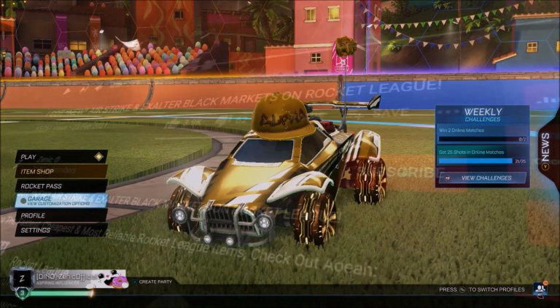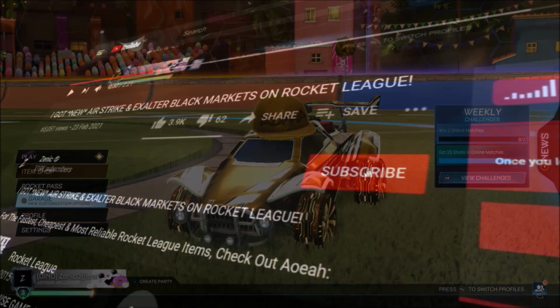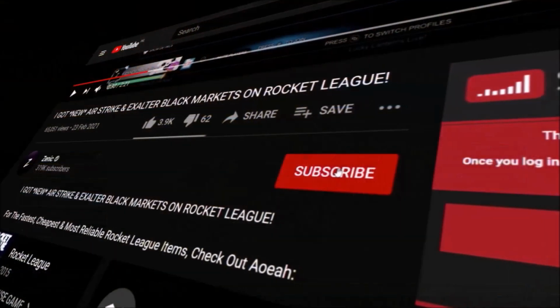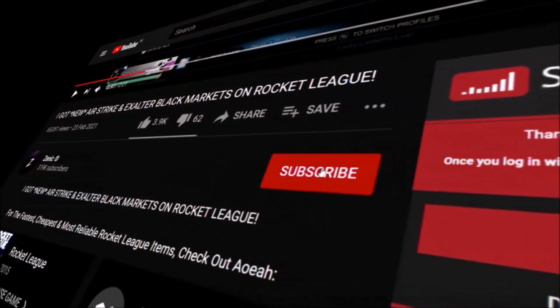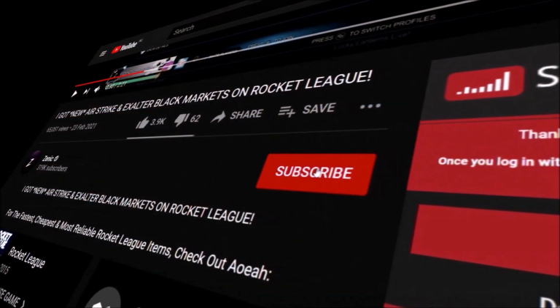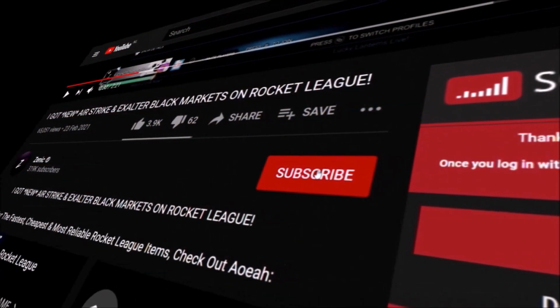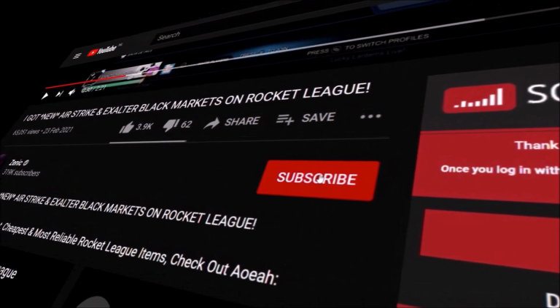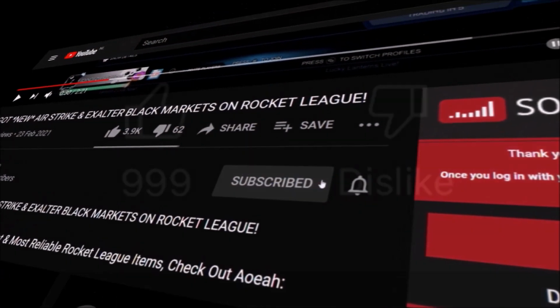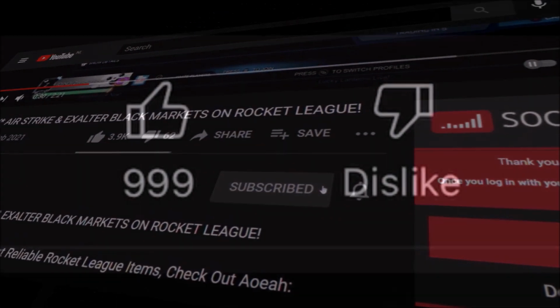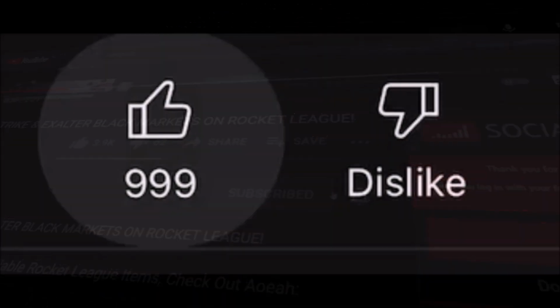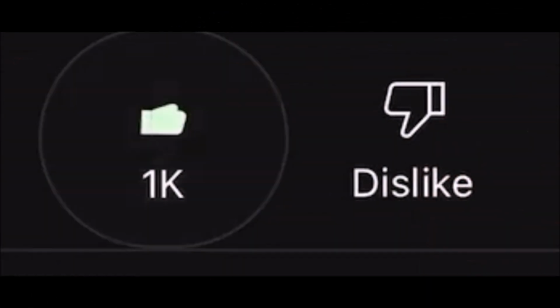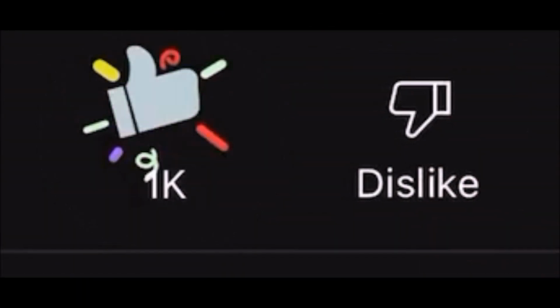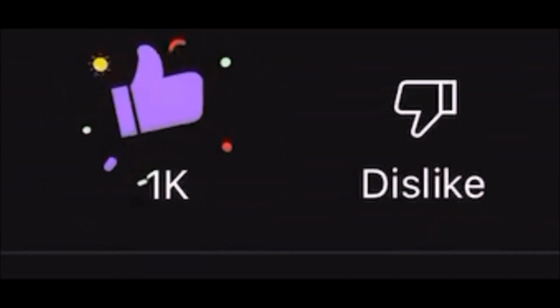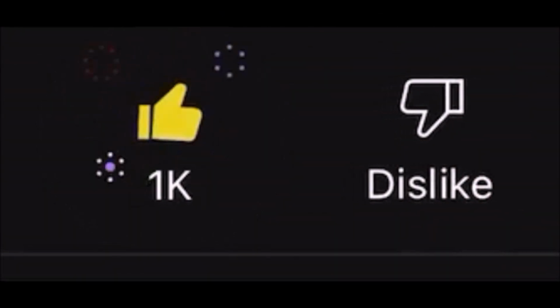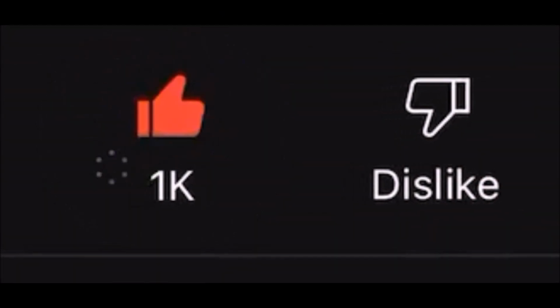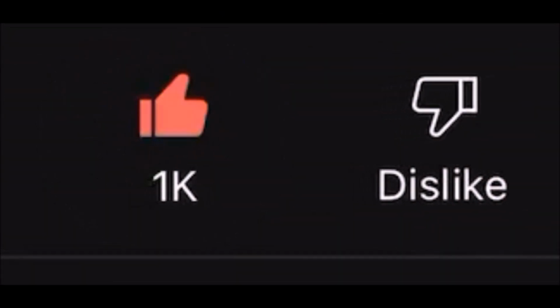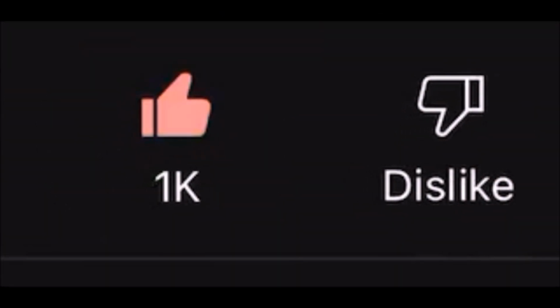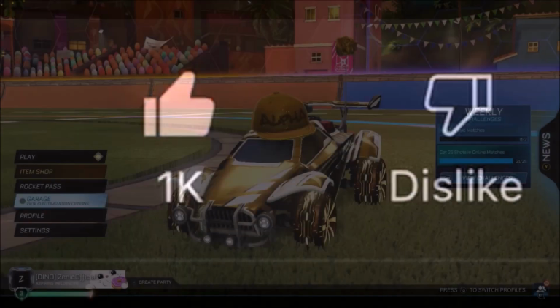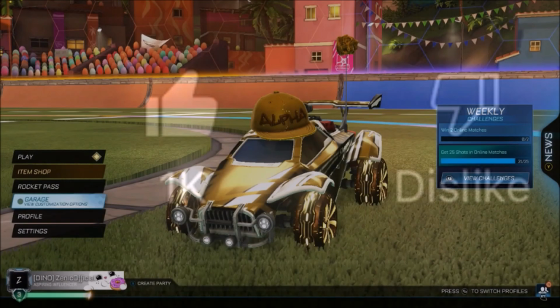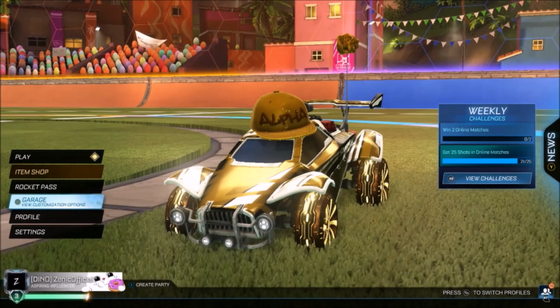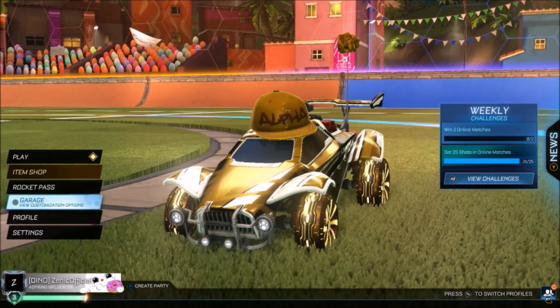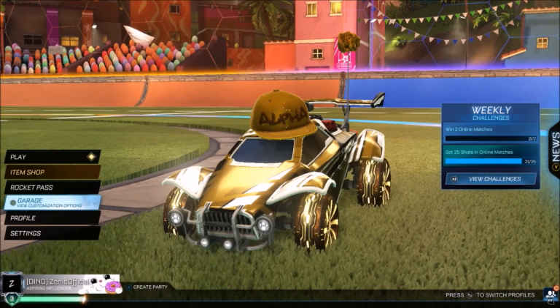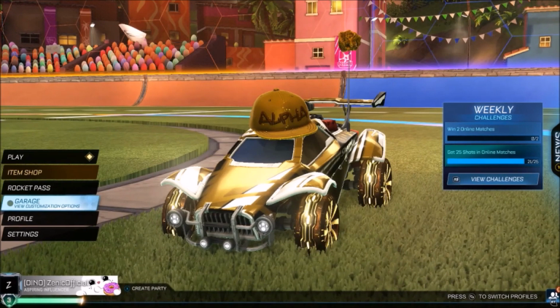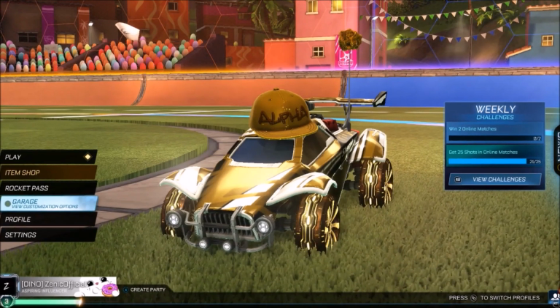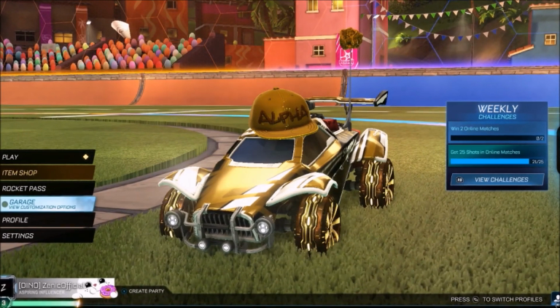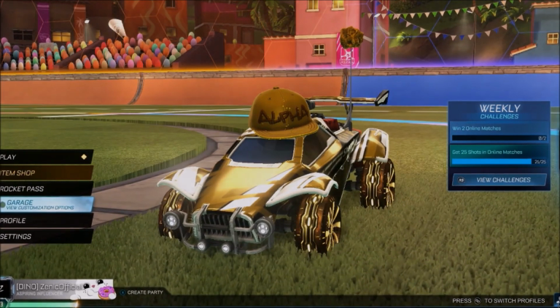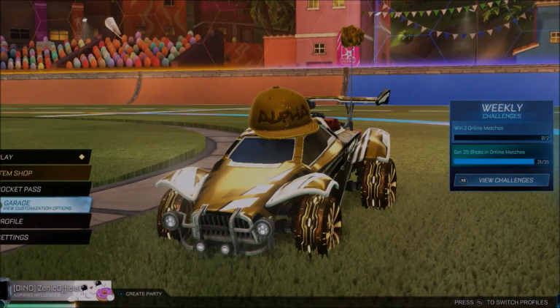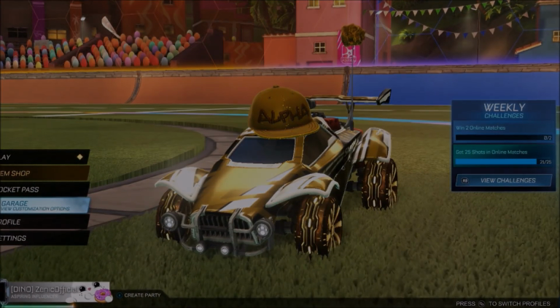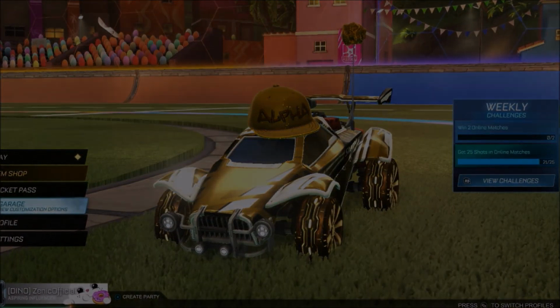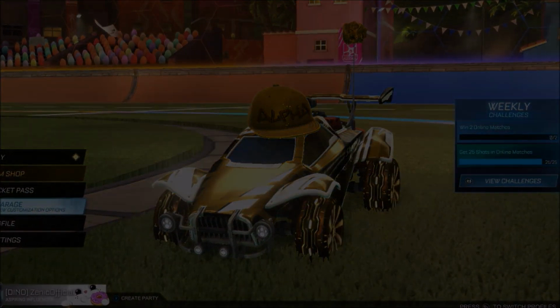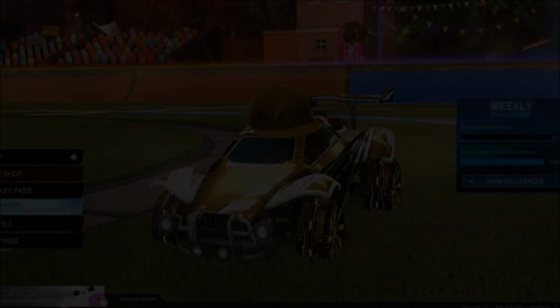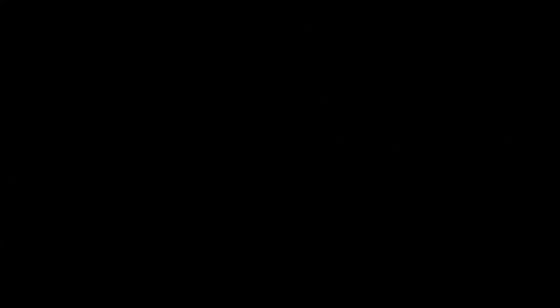Make sure you subscribe for daily Rocket League content. 1,000 thumbs up - if the gold octane drops, I will show you literally immediately. I'll see you tomorrow.